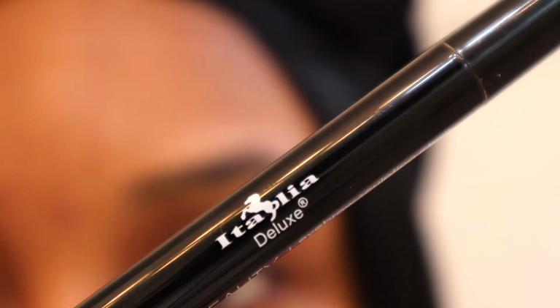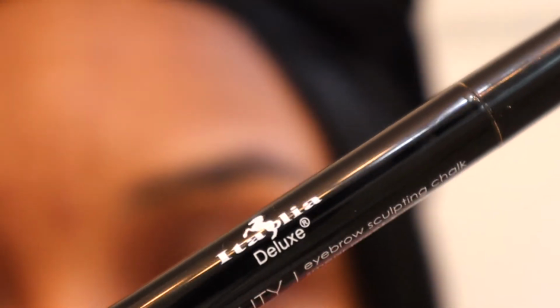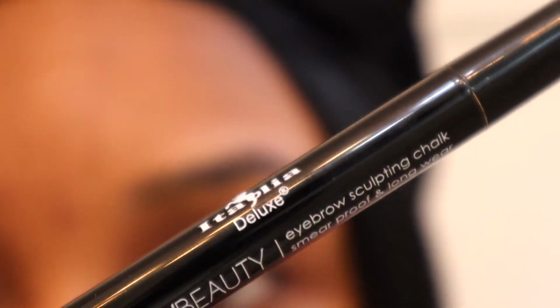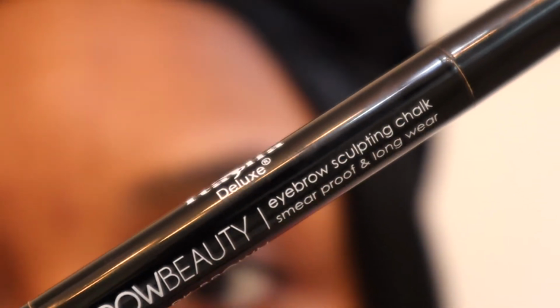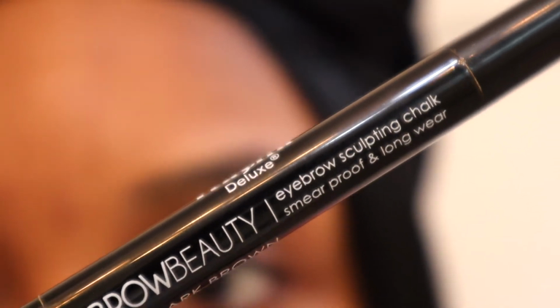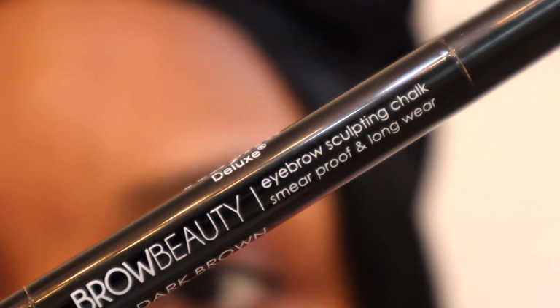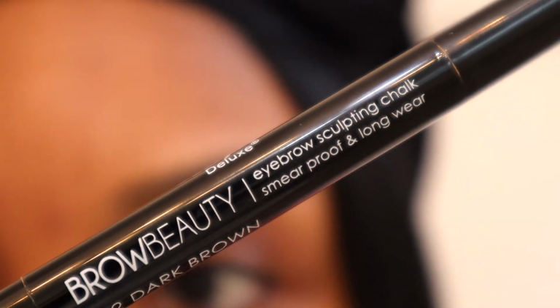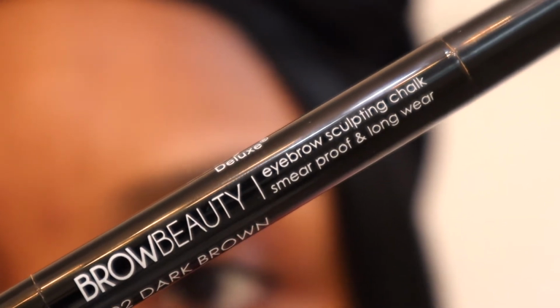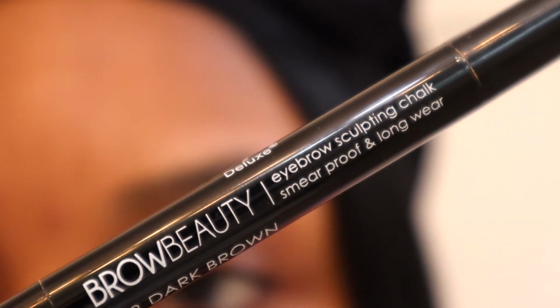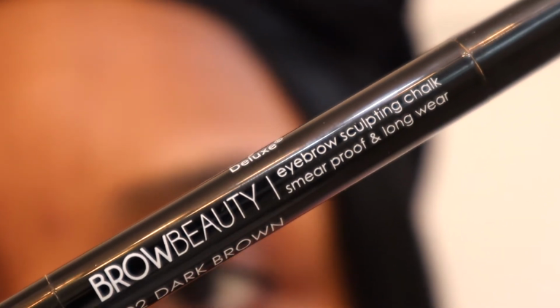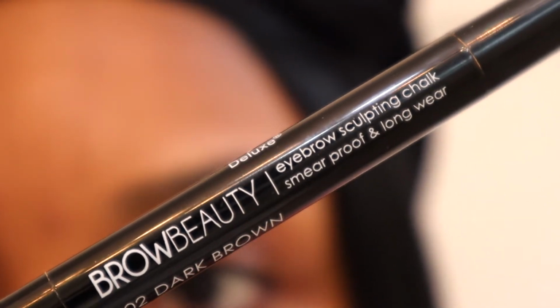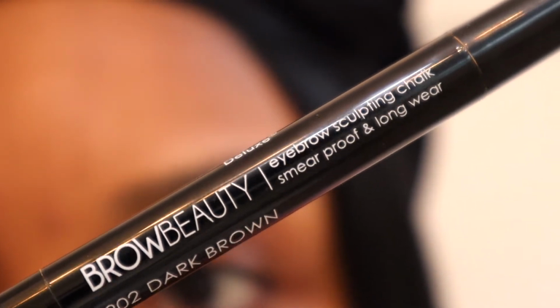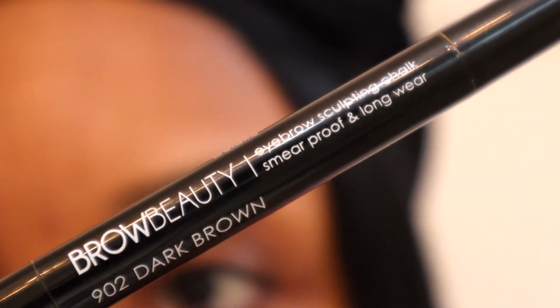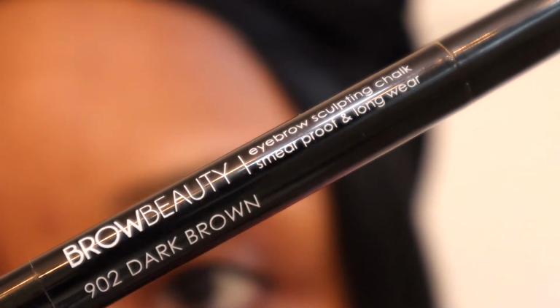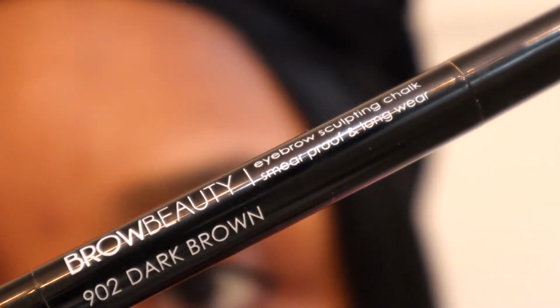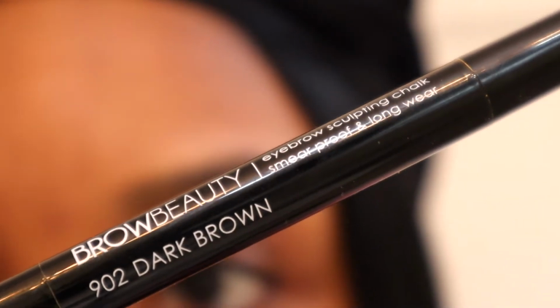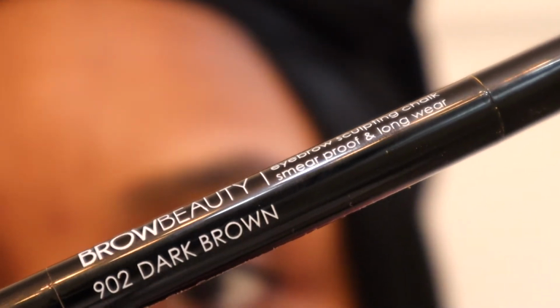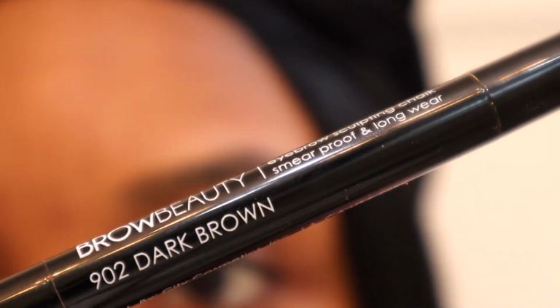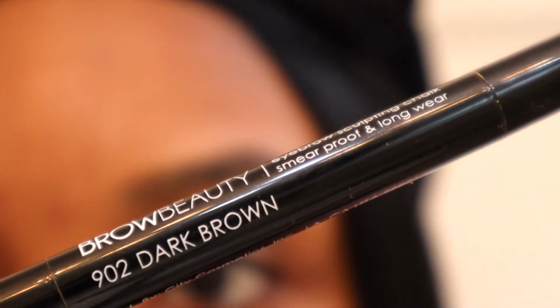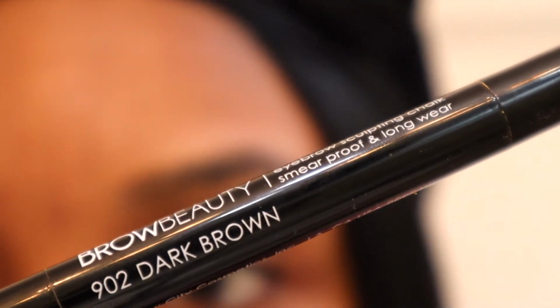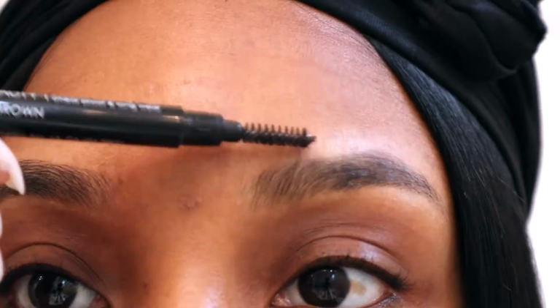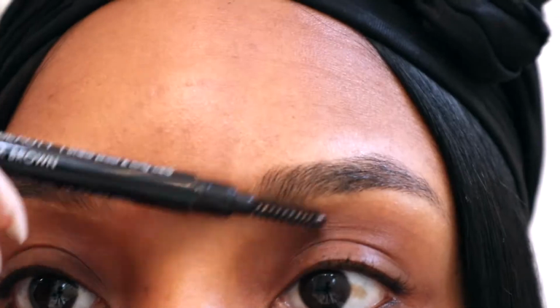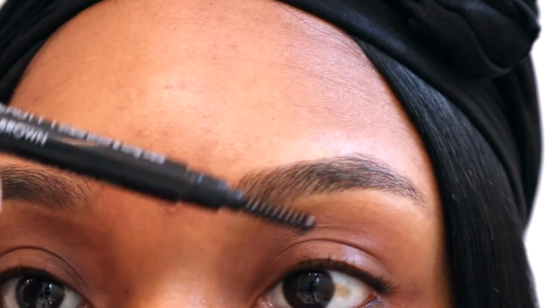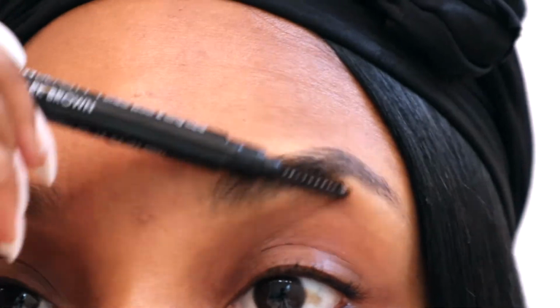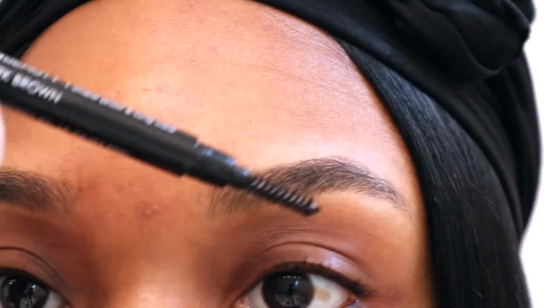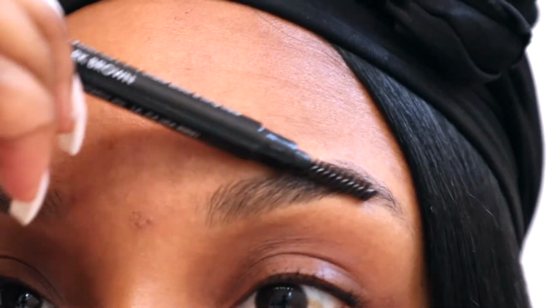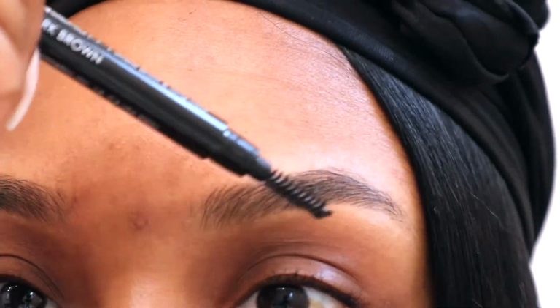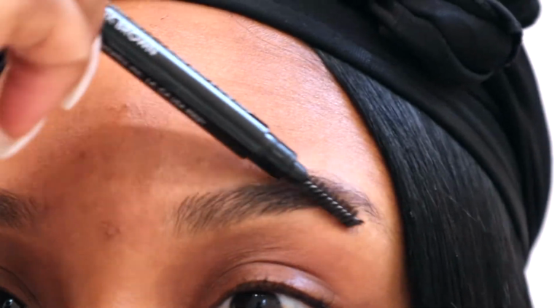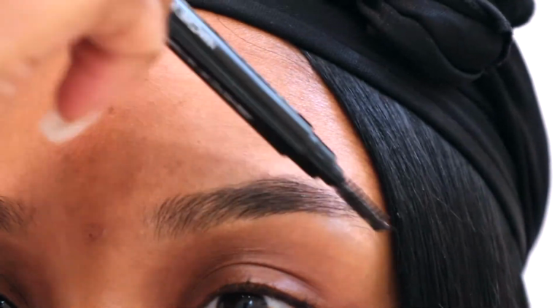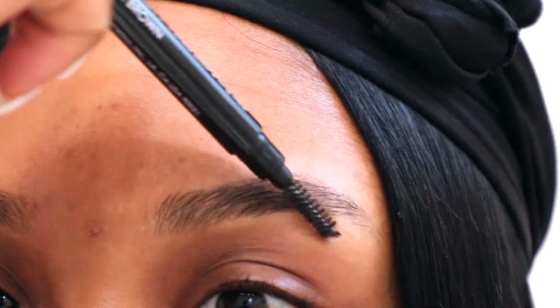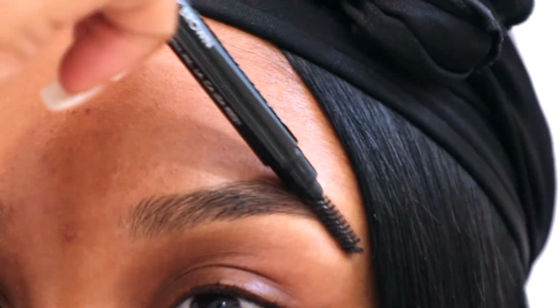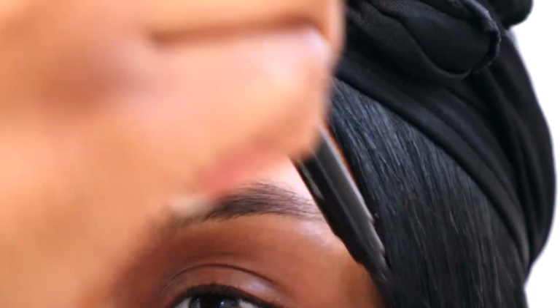Hey loves, welcome back to my channel. It's your girl Ladaku. So in today's video, I'm going to be showing you guys my current brow routine.